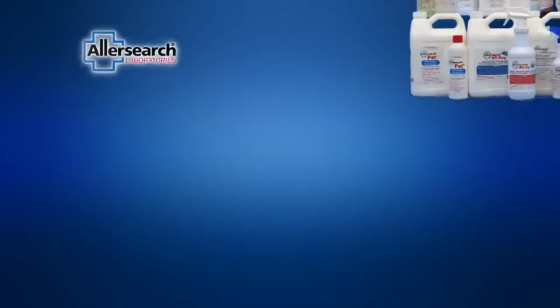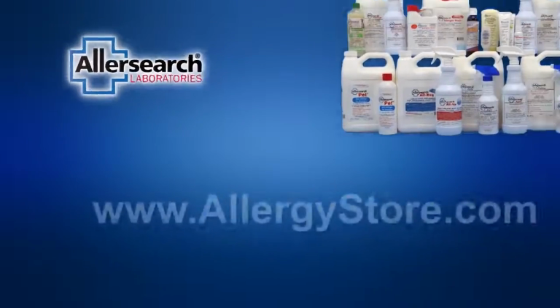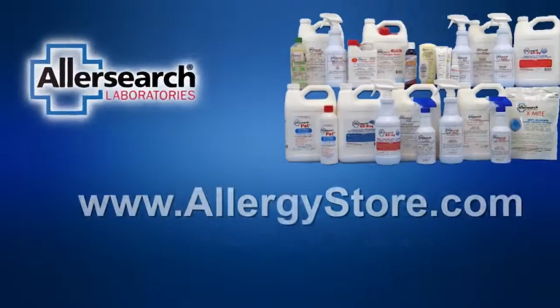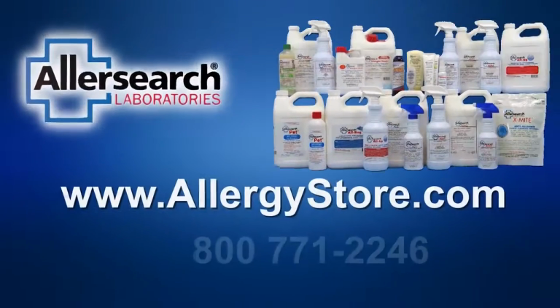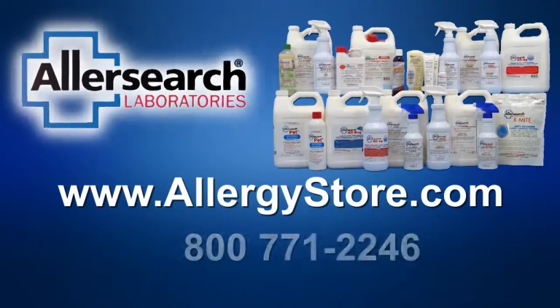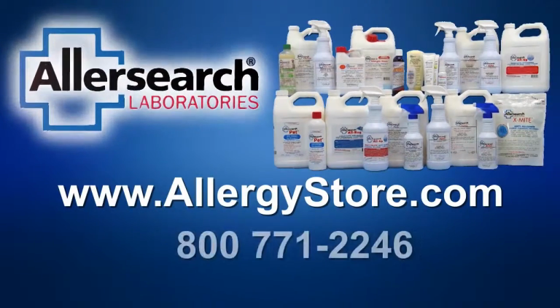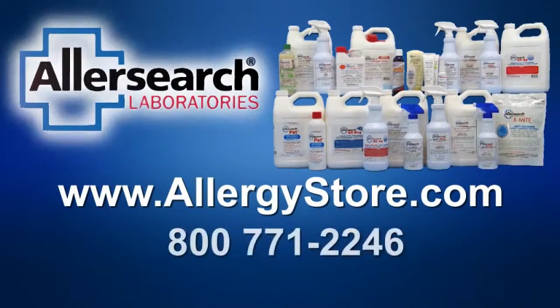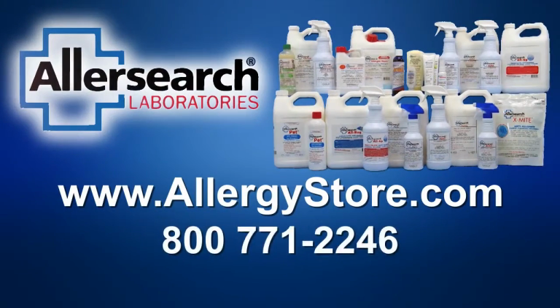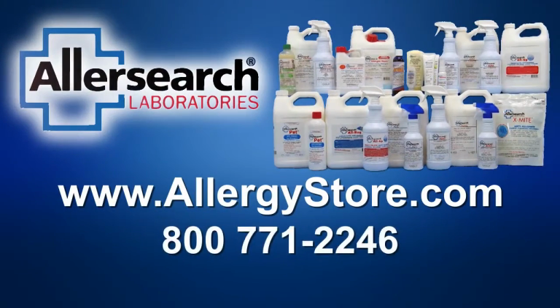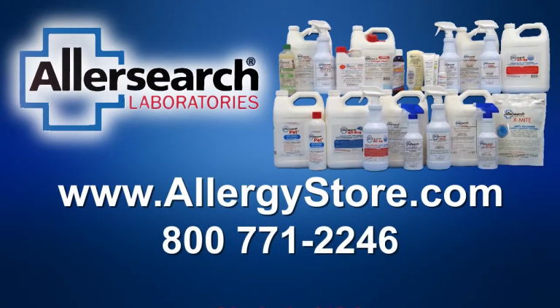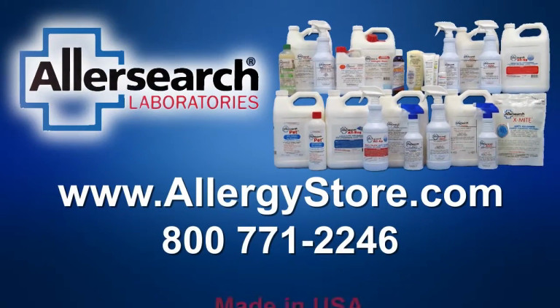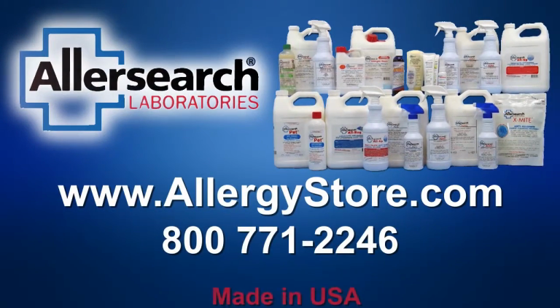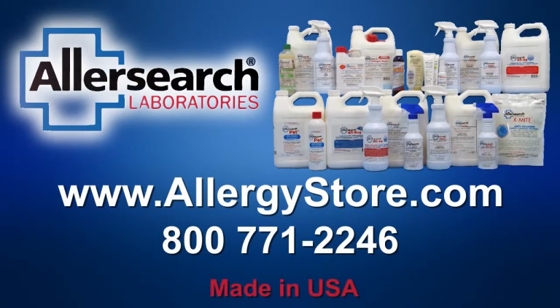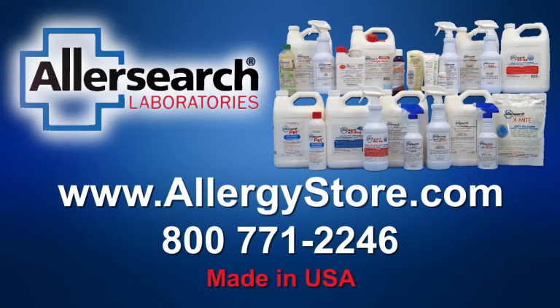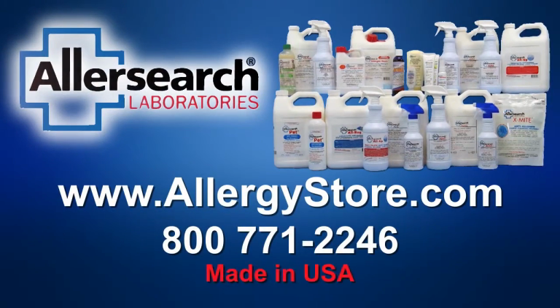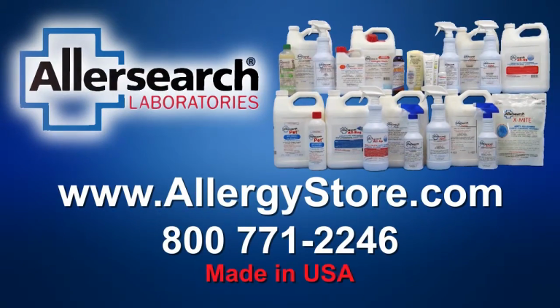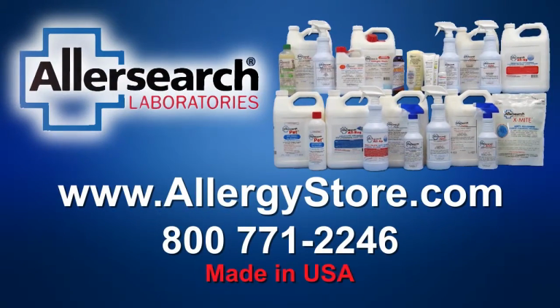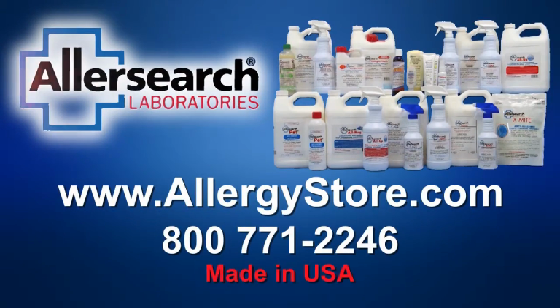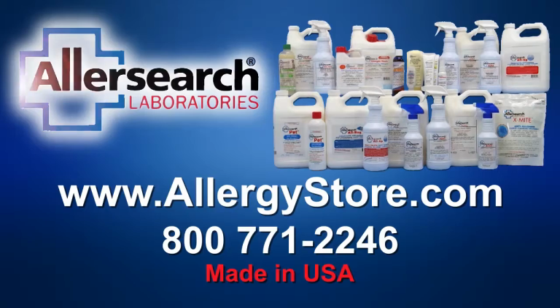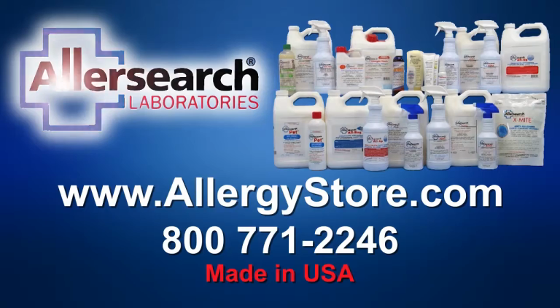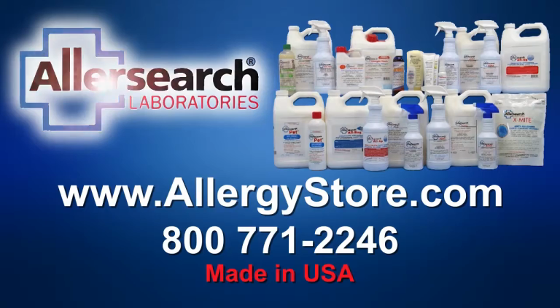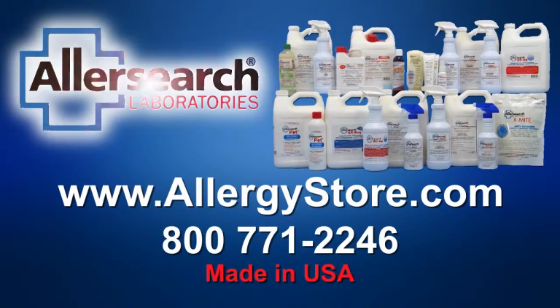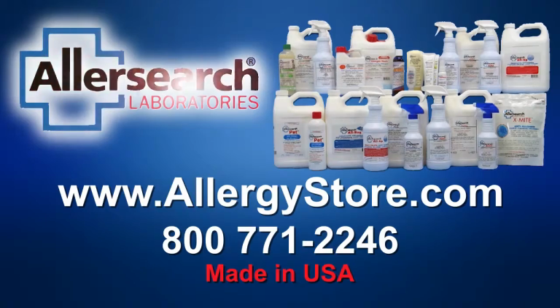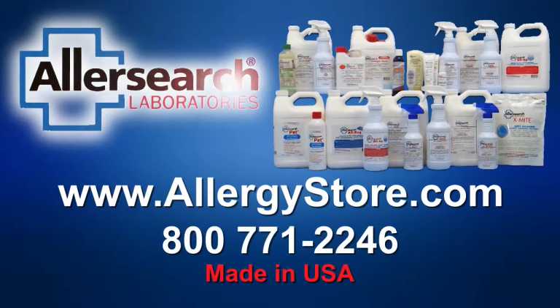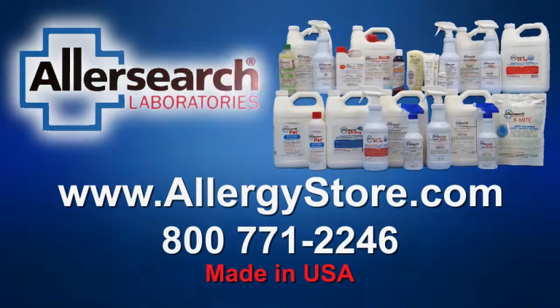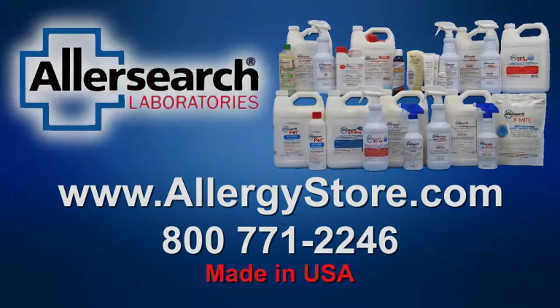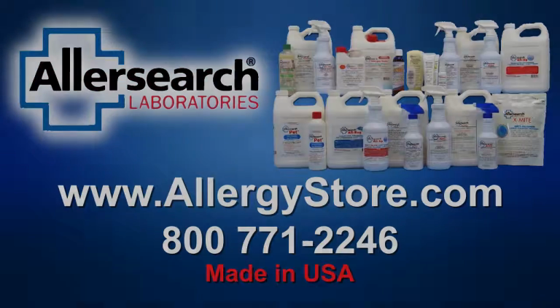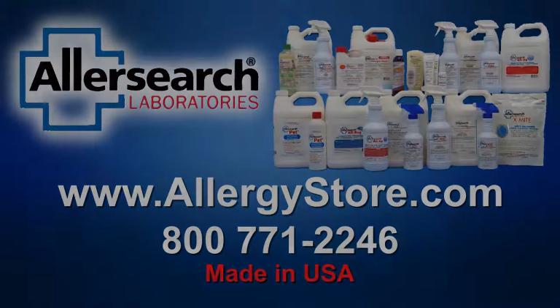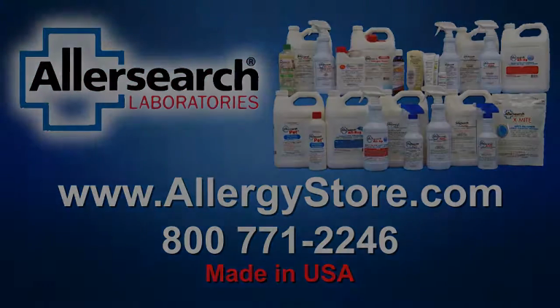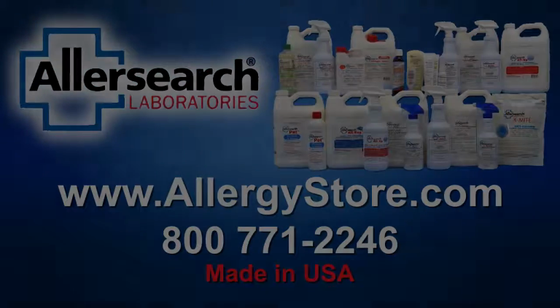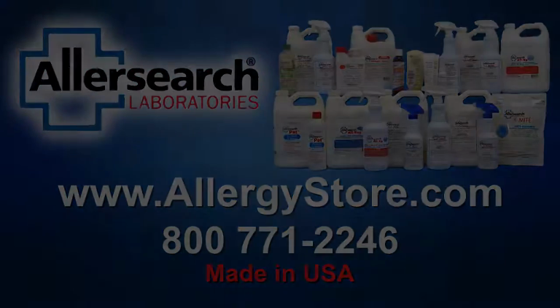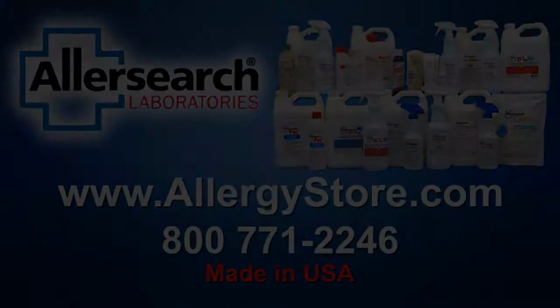AllerSearch products are available from the Allergy Store and online at AllergyStore.com.